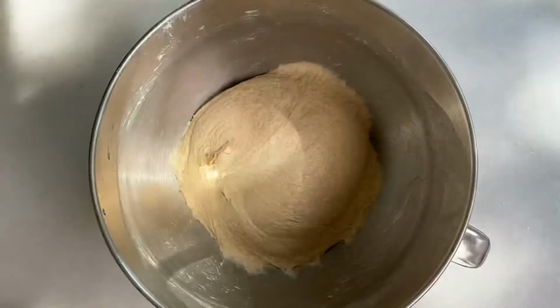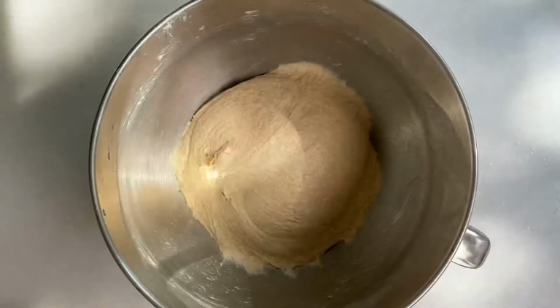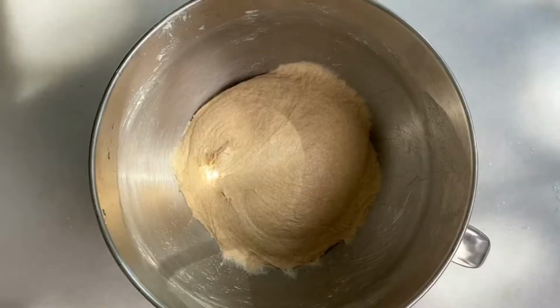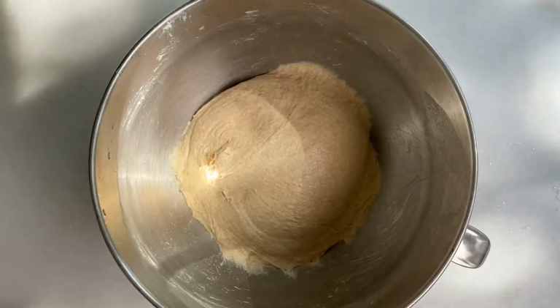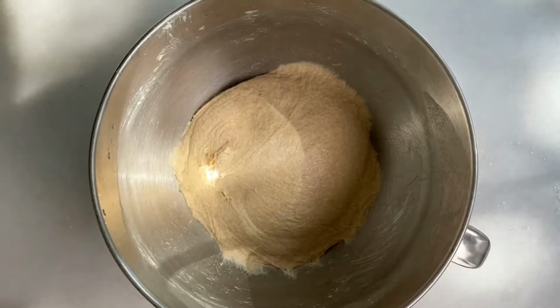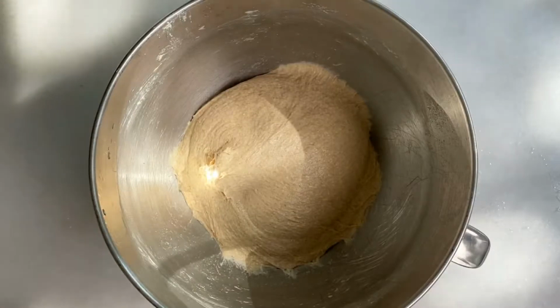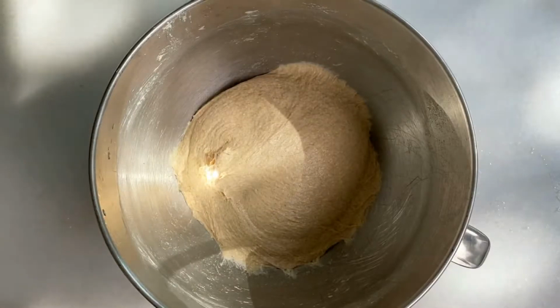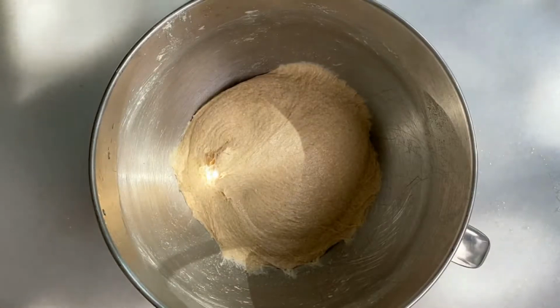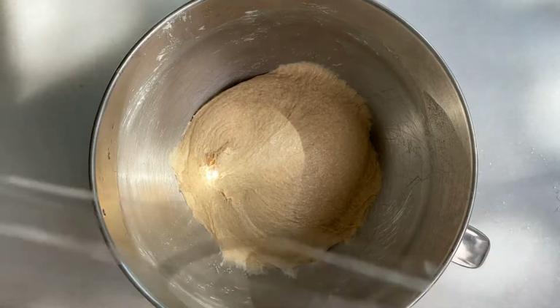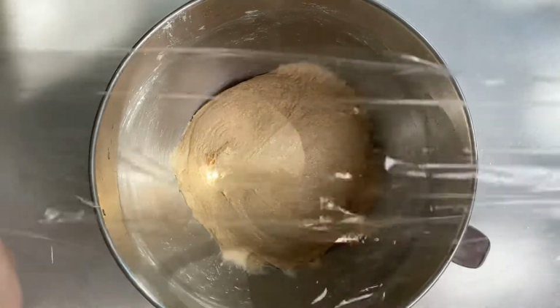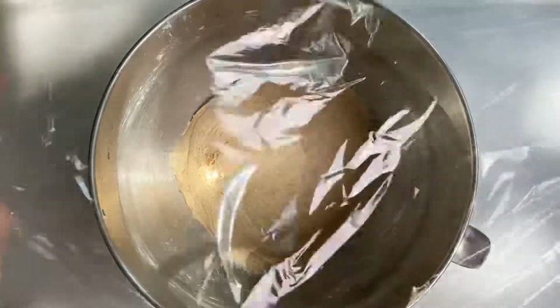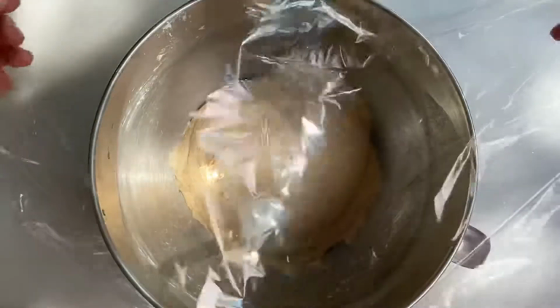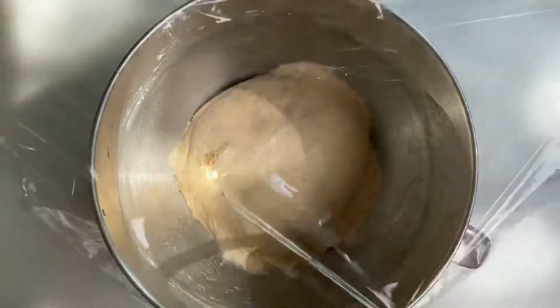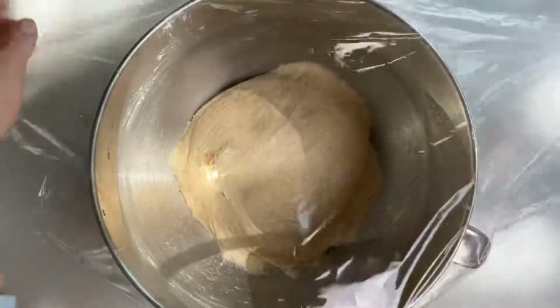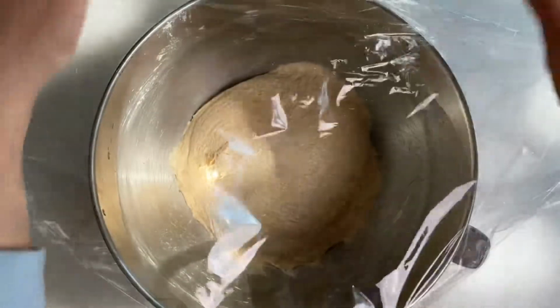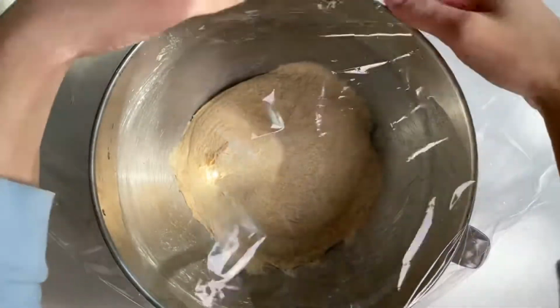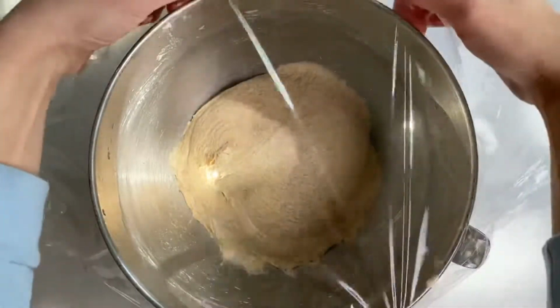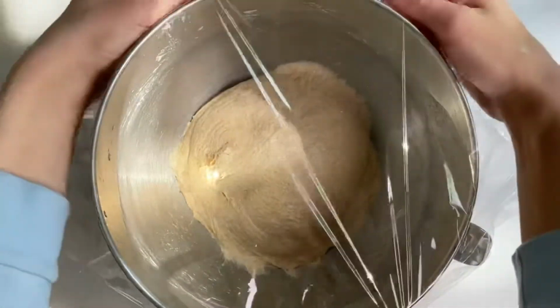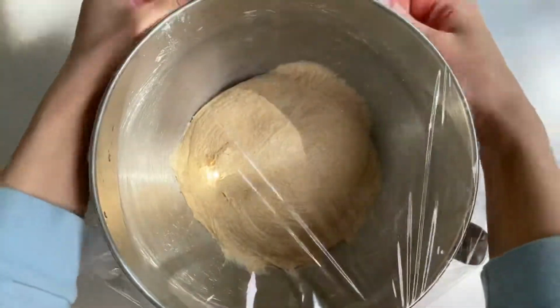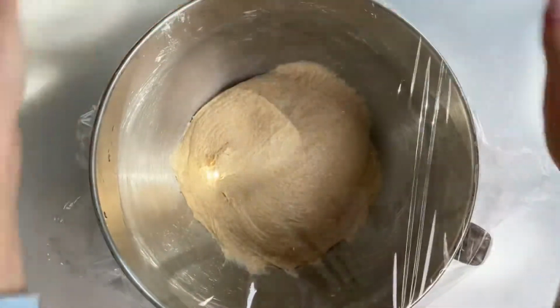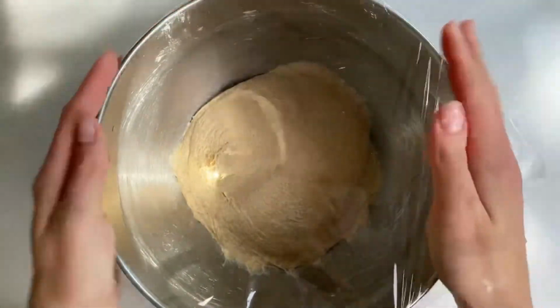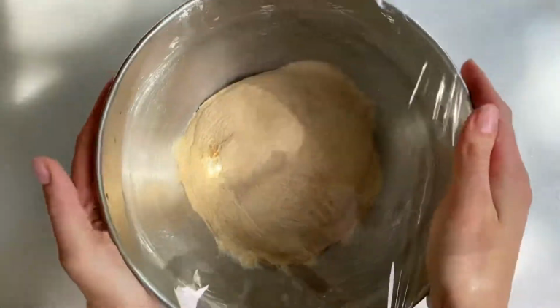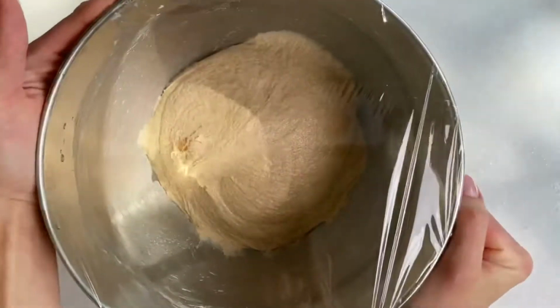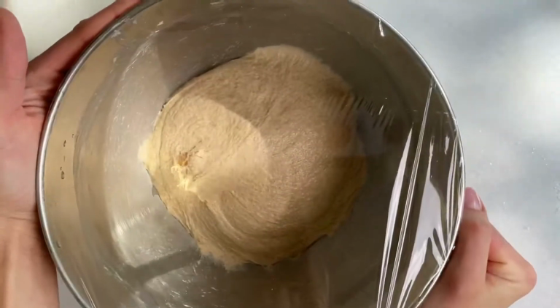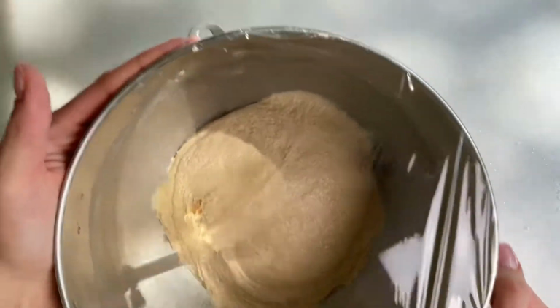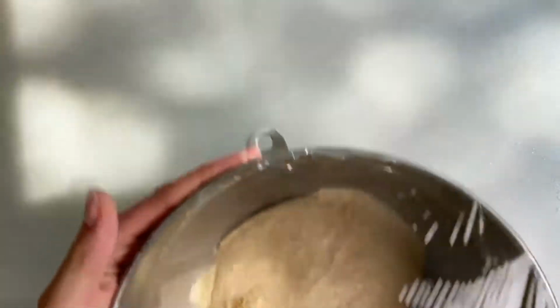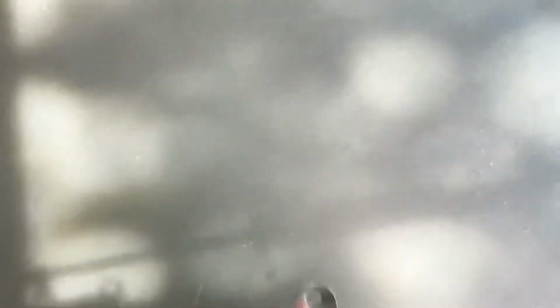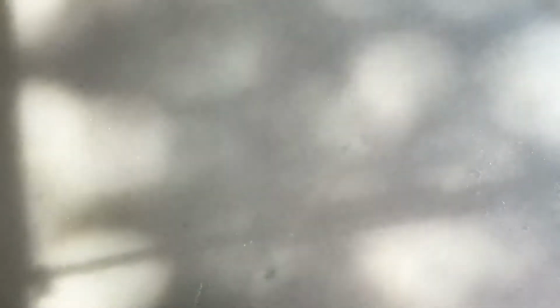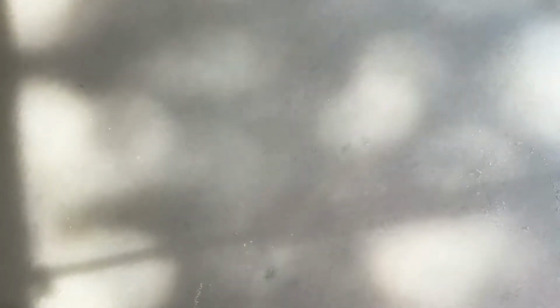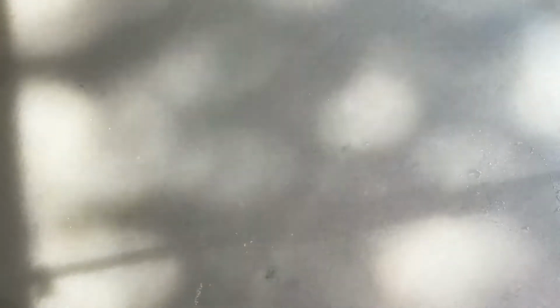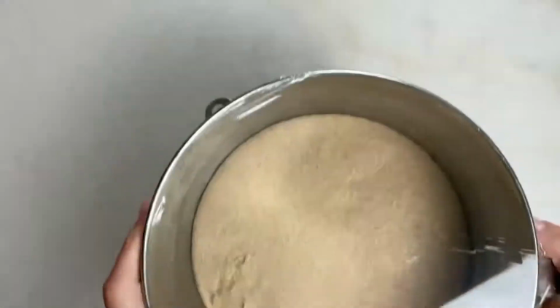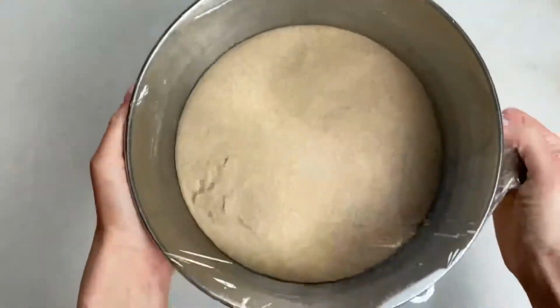Cover the dough and let it proof for at least six hours. I like to leave mine overnight, for about six to ten hours.